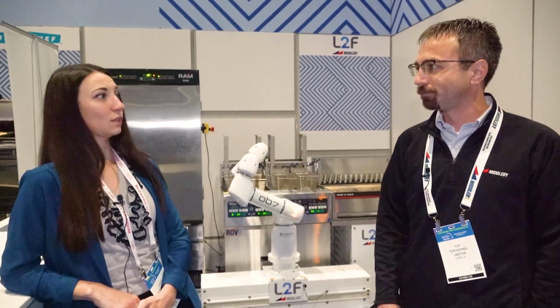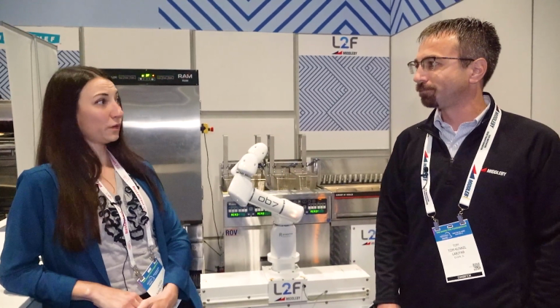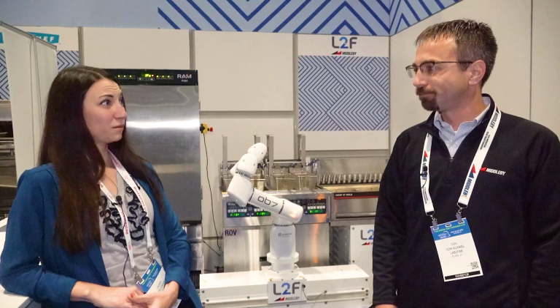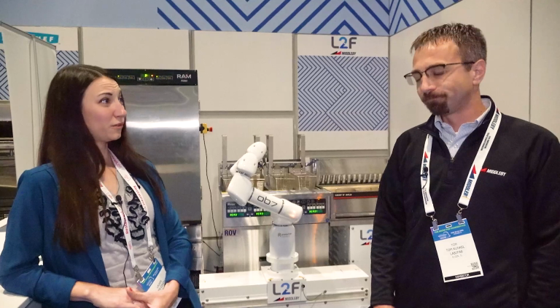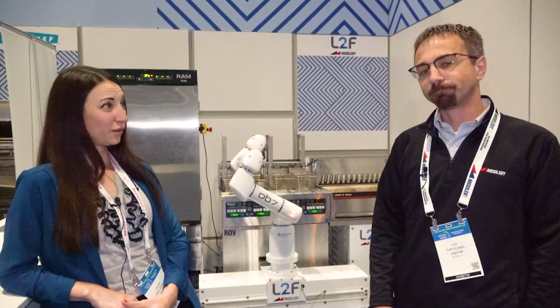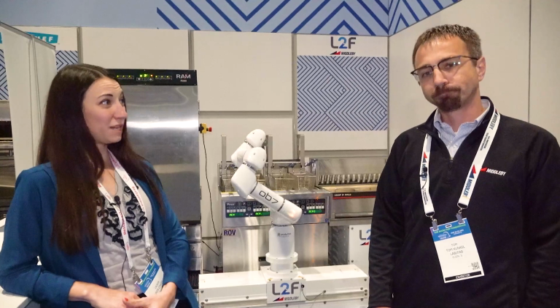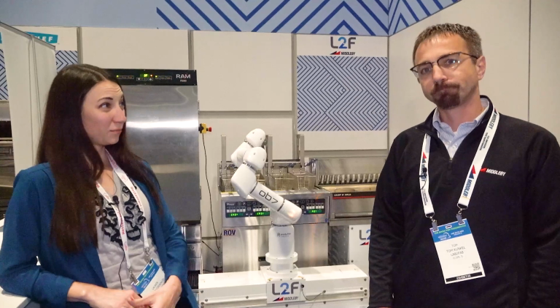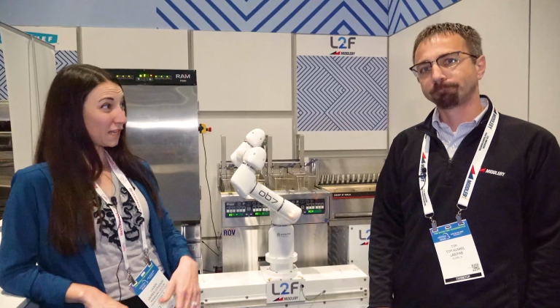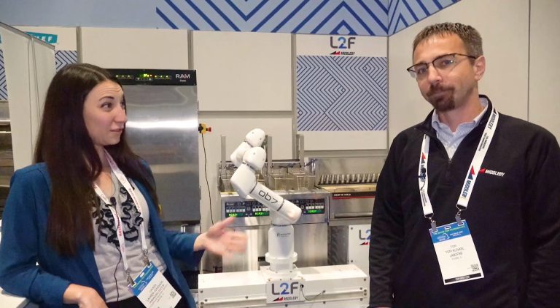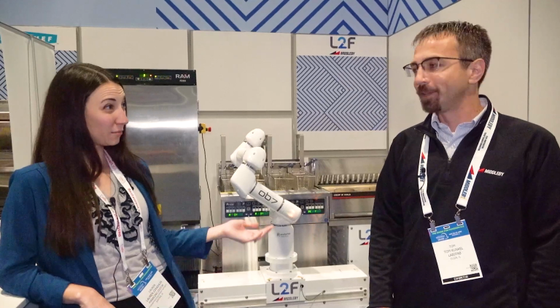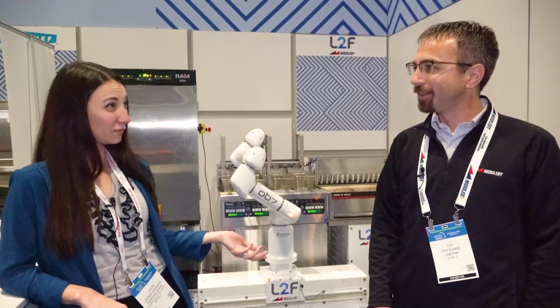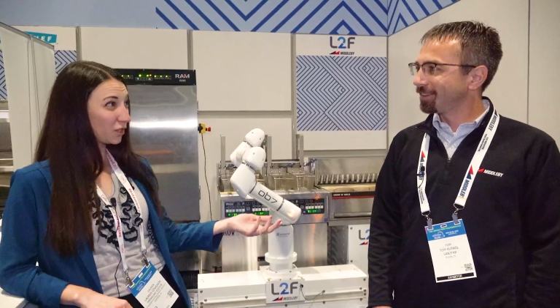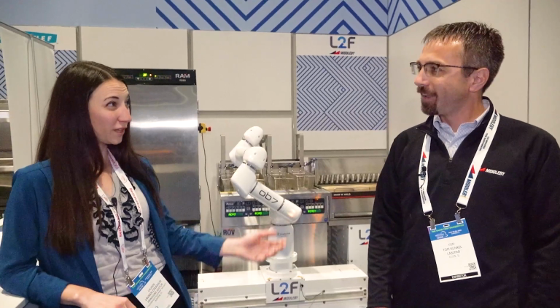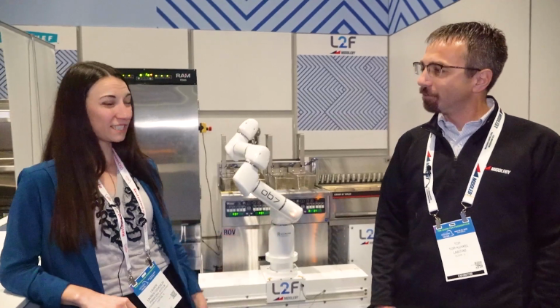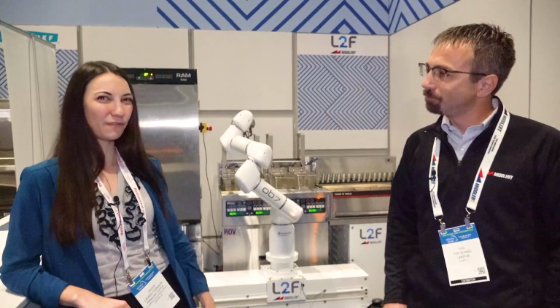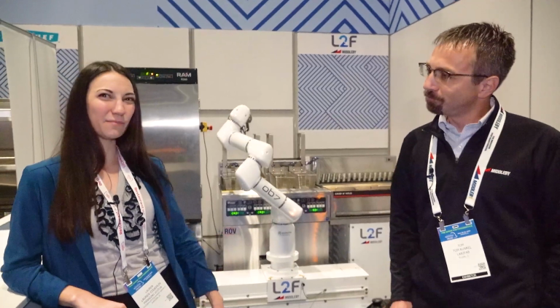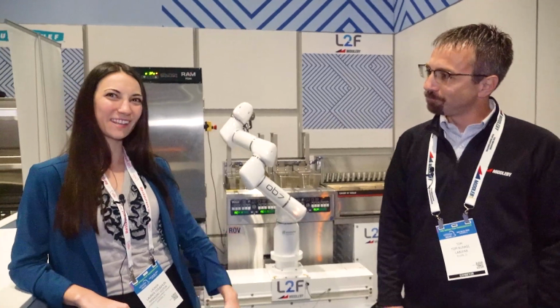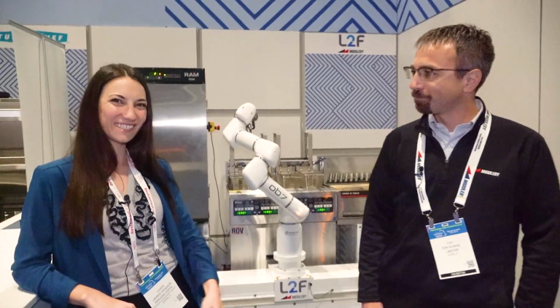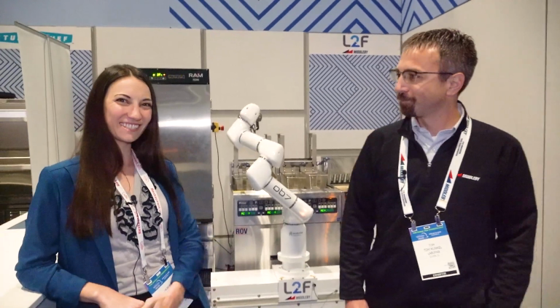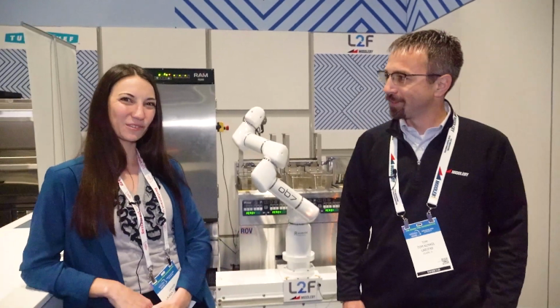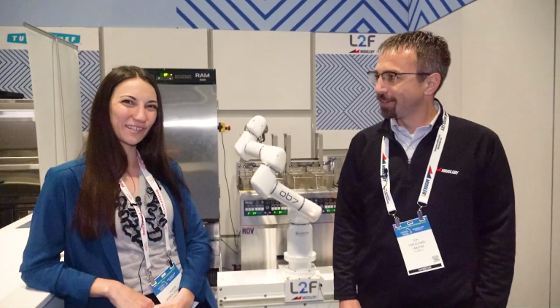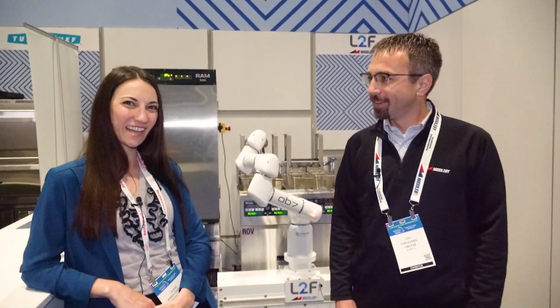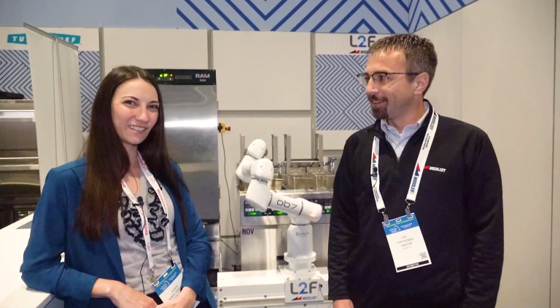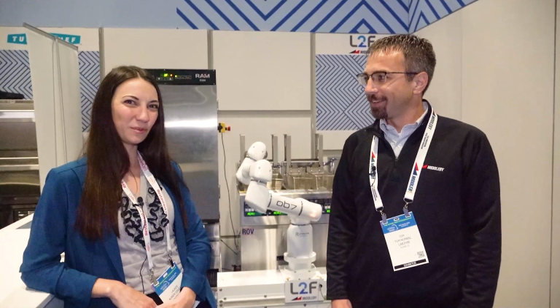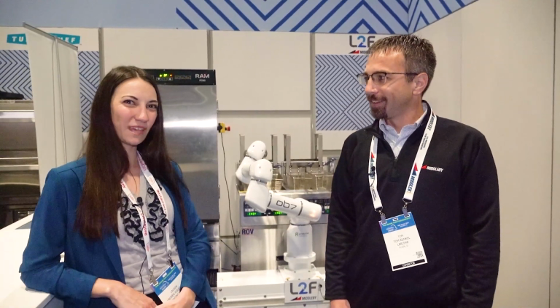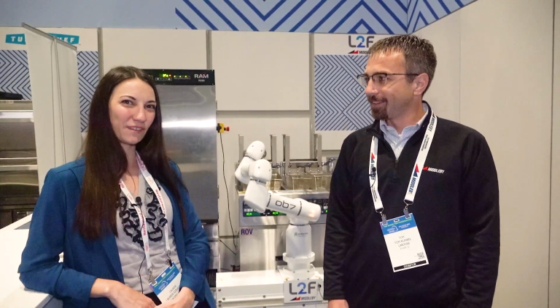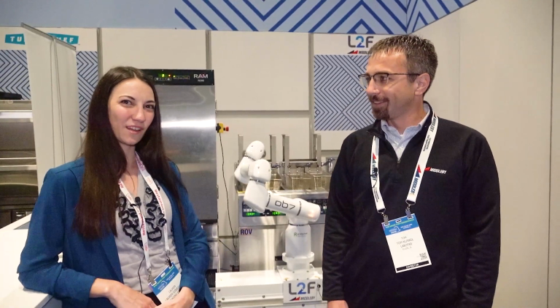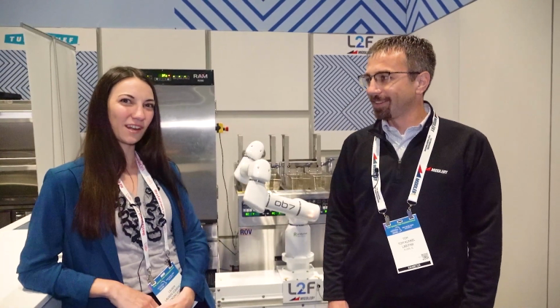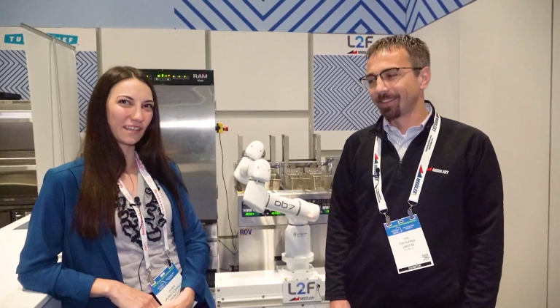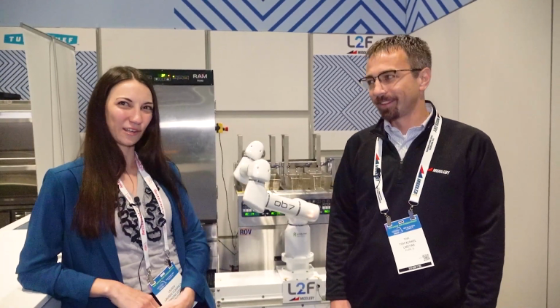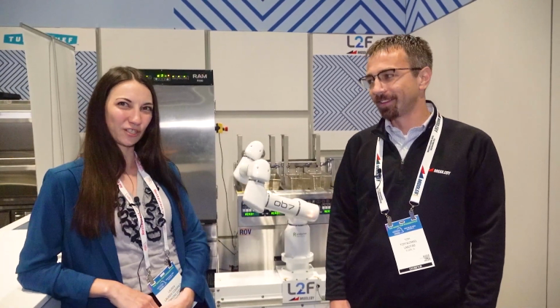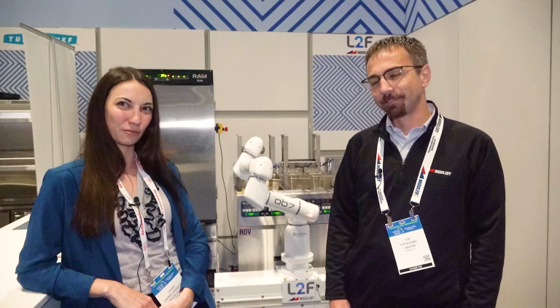Thank you so much for showing us the Frybot. This is Lauren Coughlin with F.E.R. at the NRA Show.